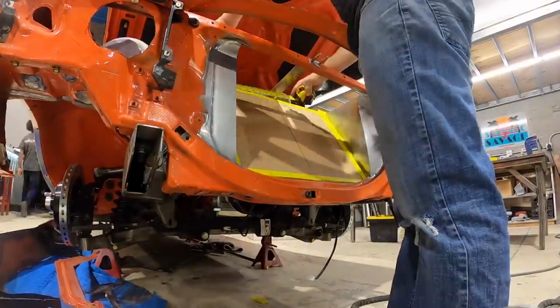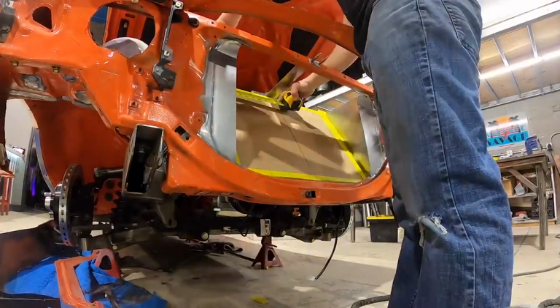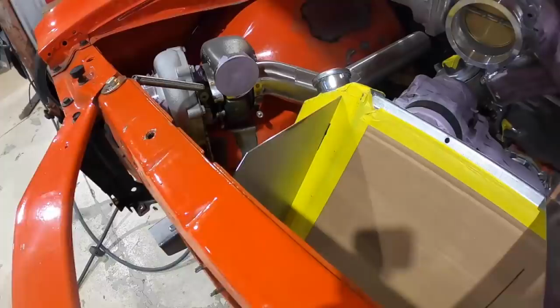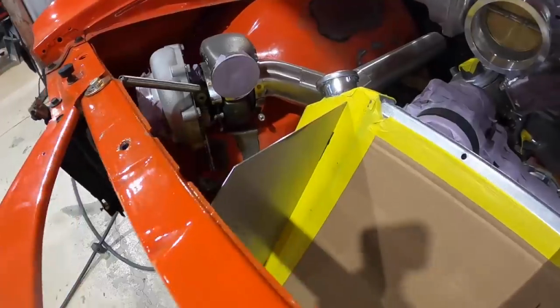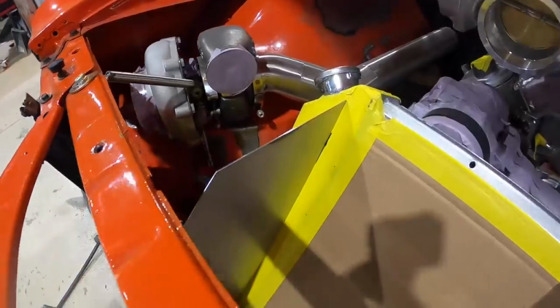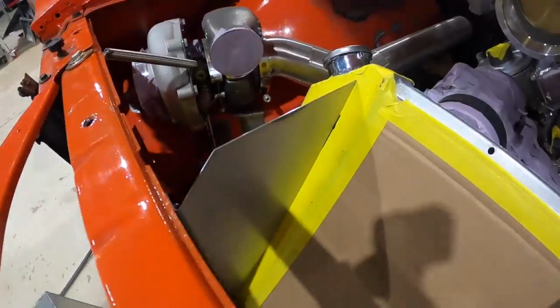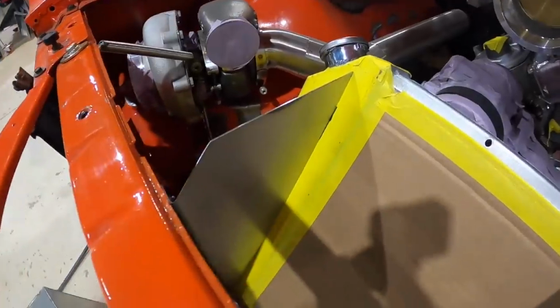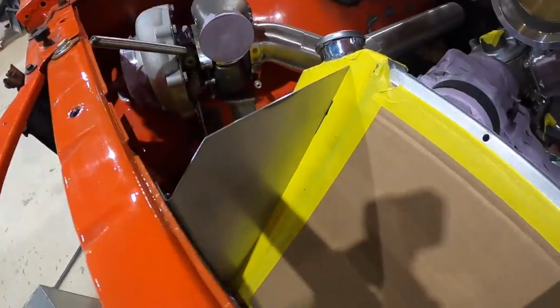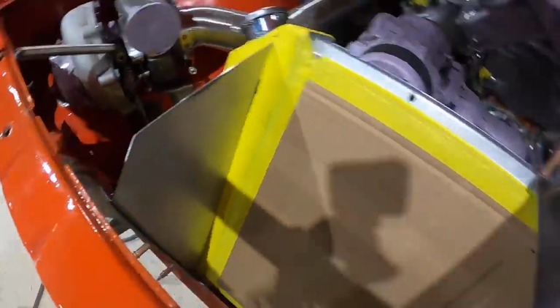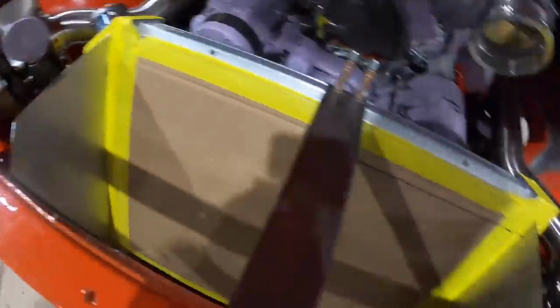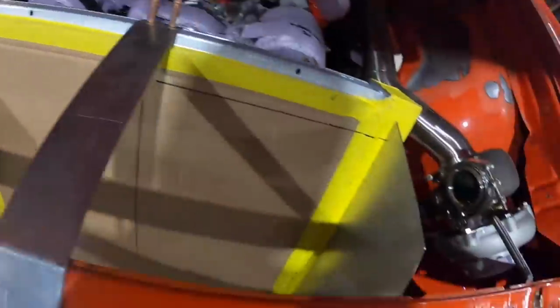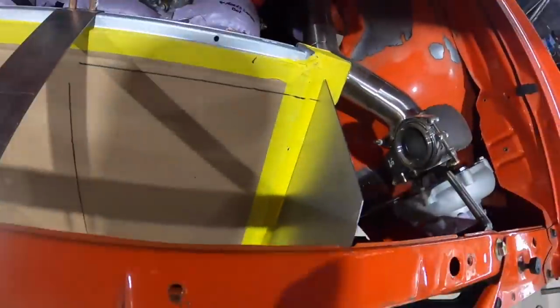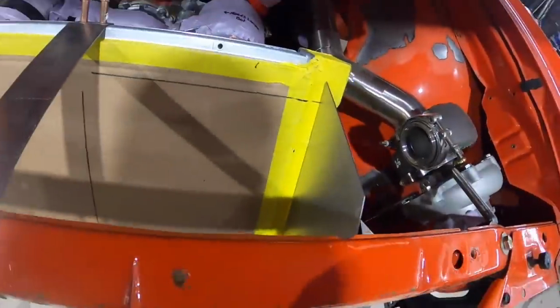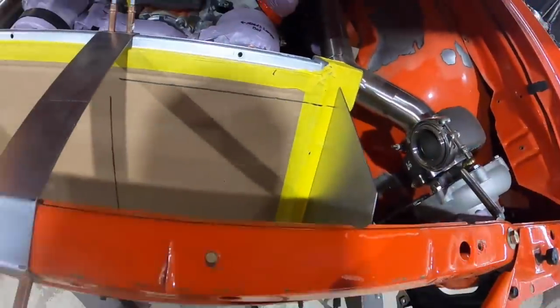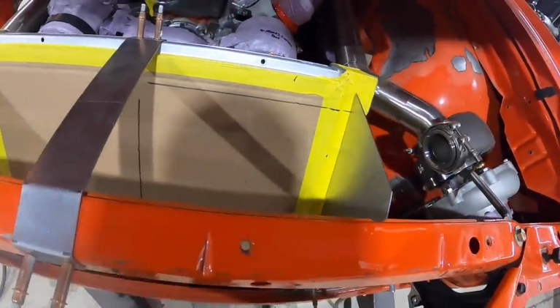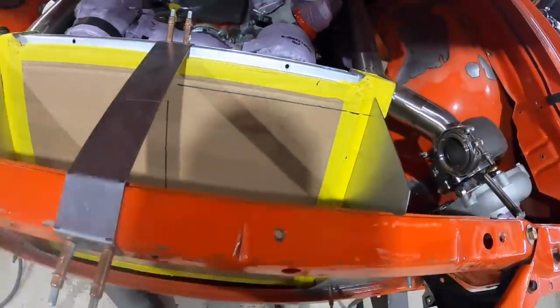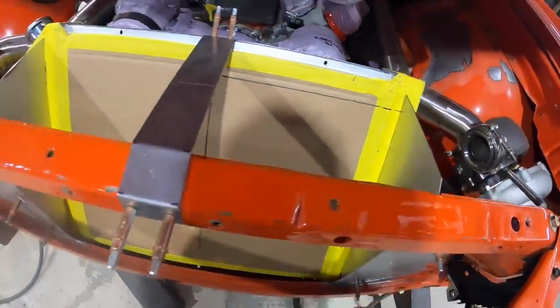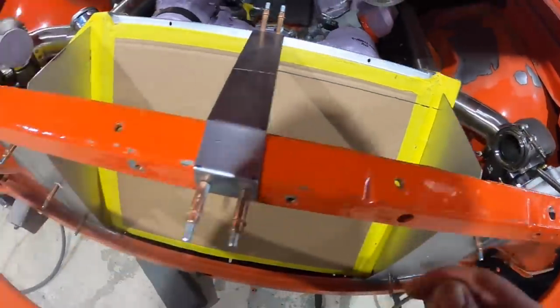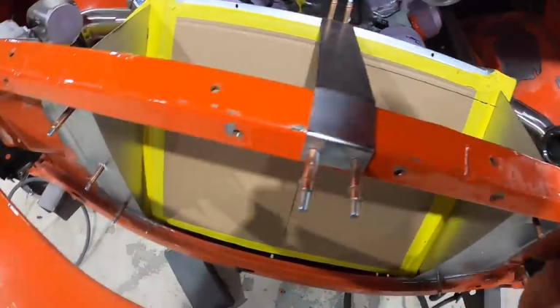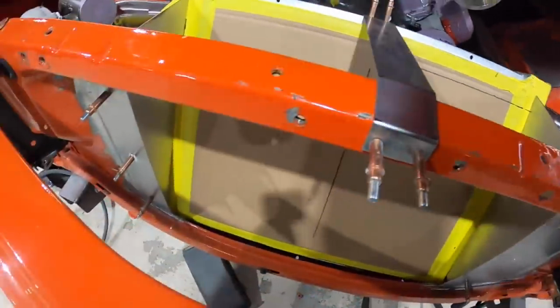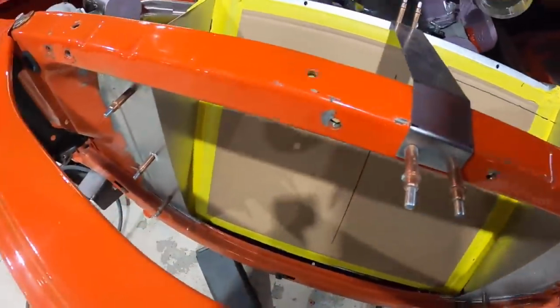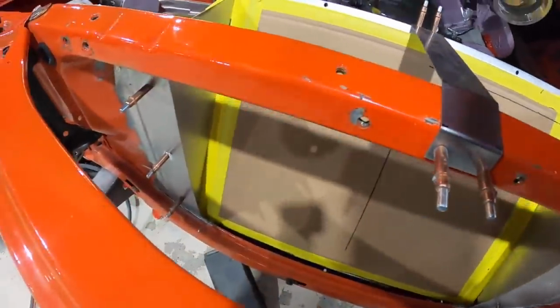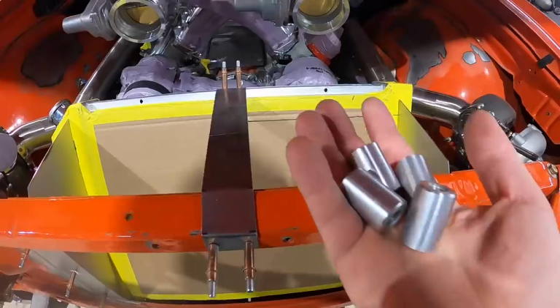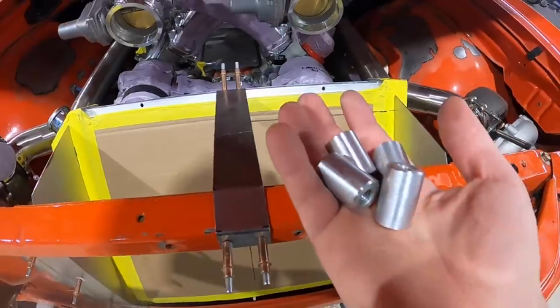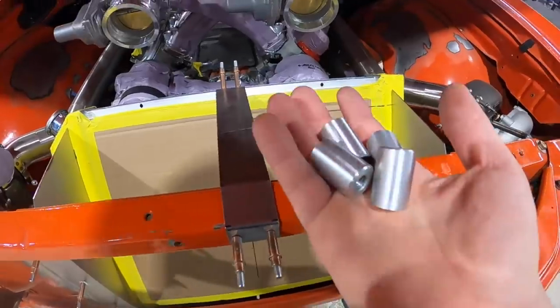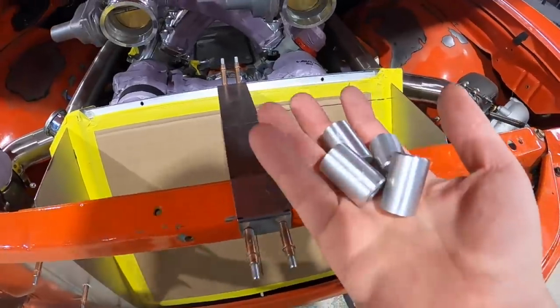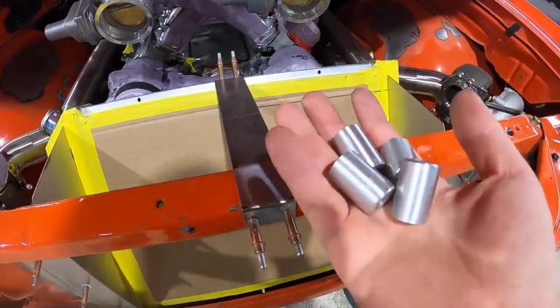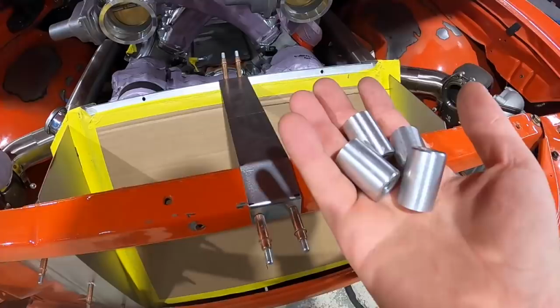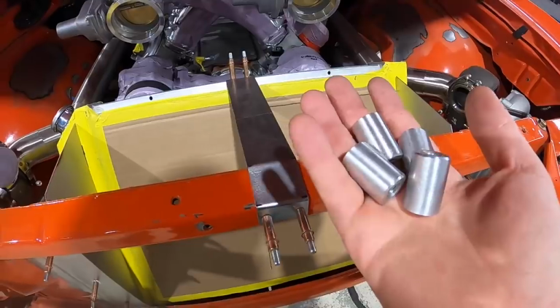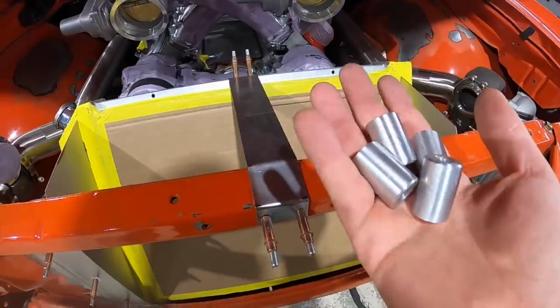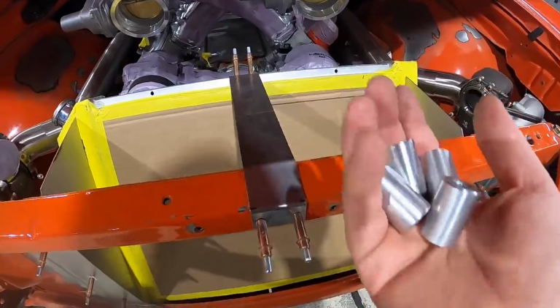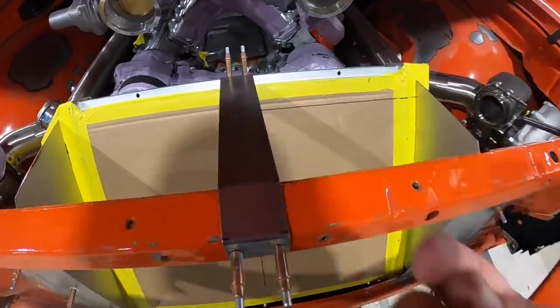We have our sides in and you can start seeing the box taking shape. We're going to start situating our bungs now.